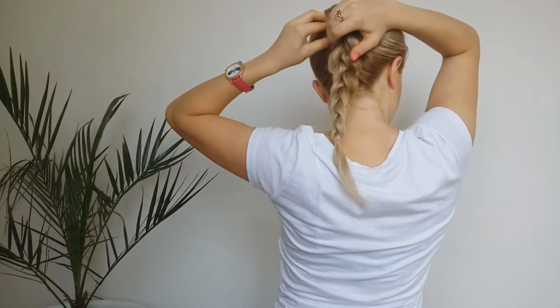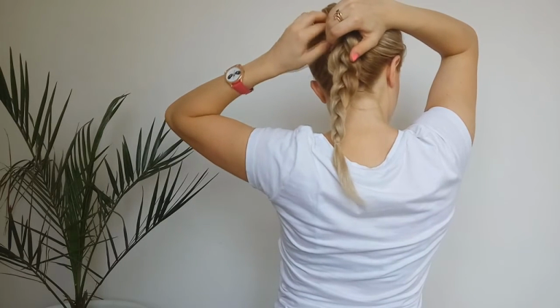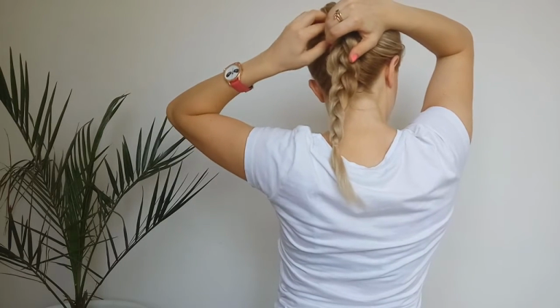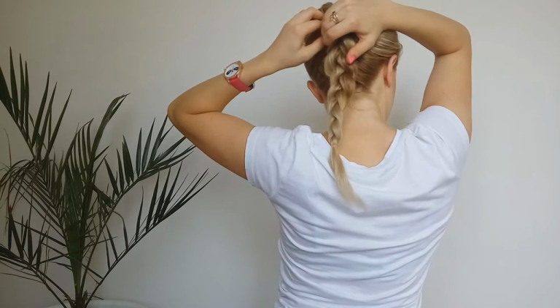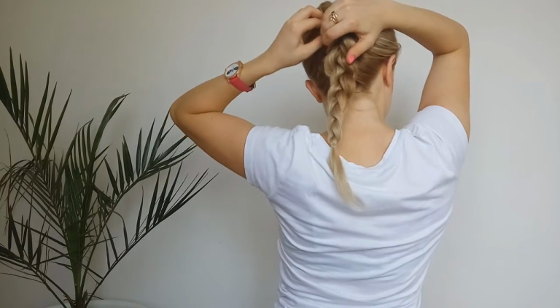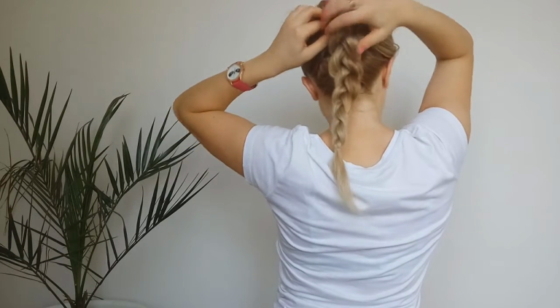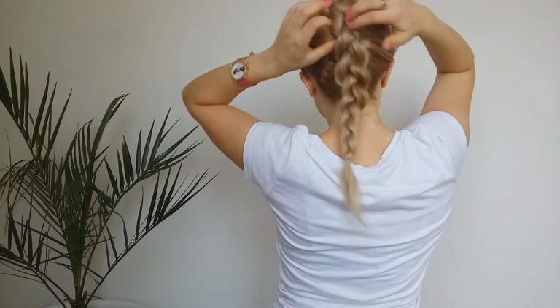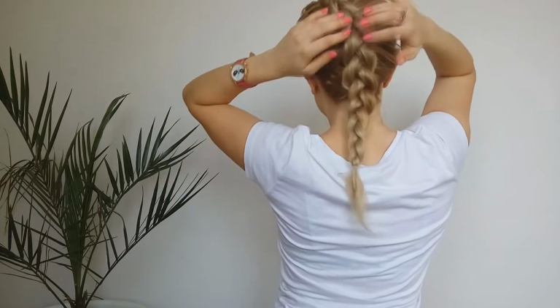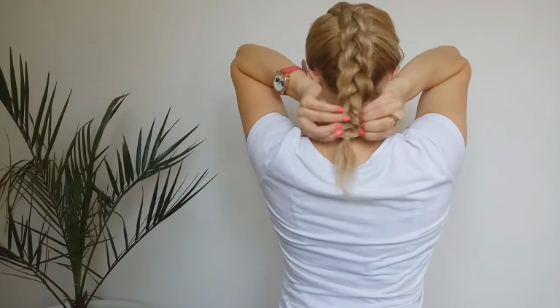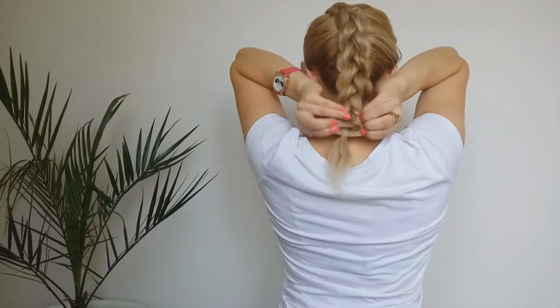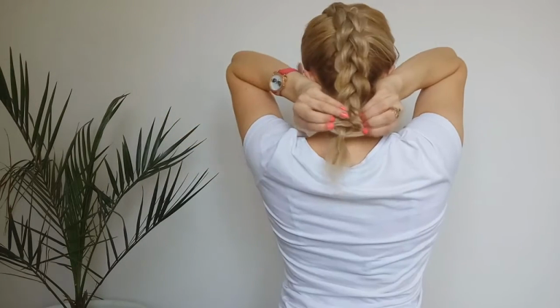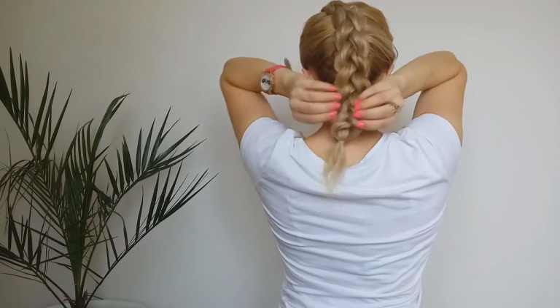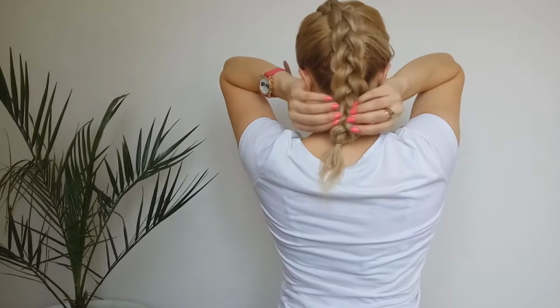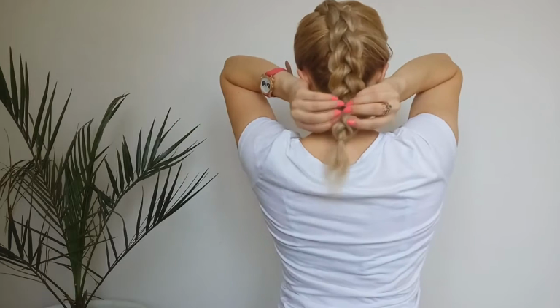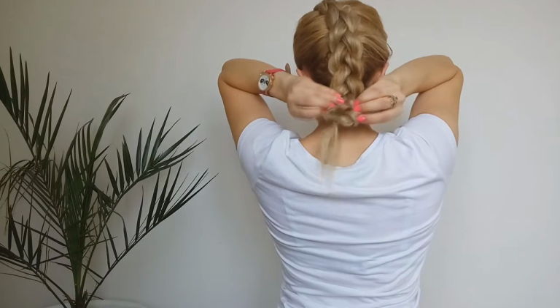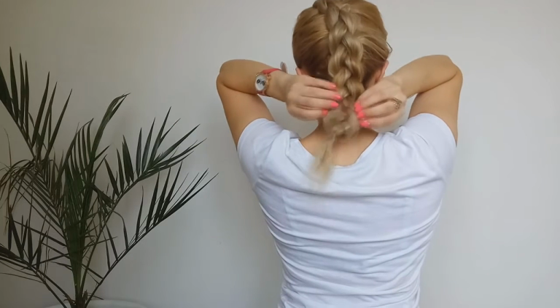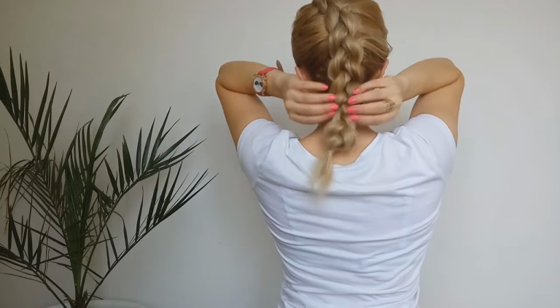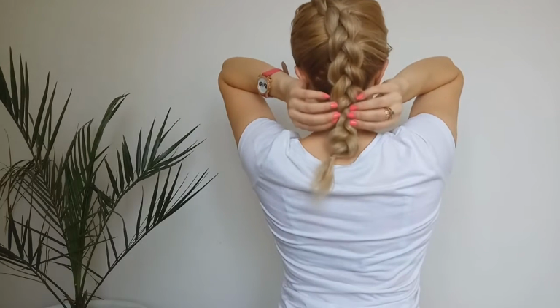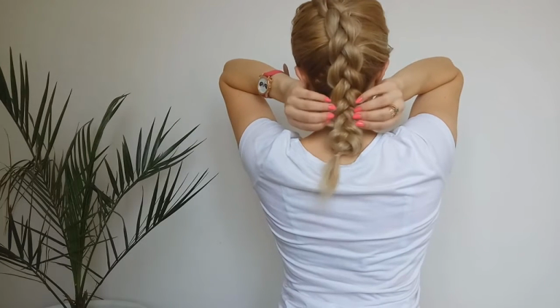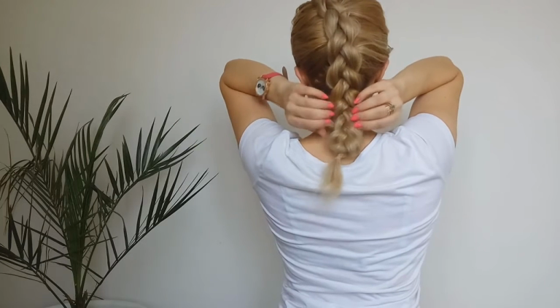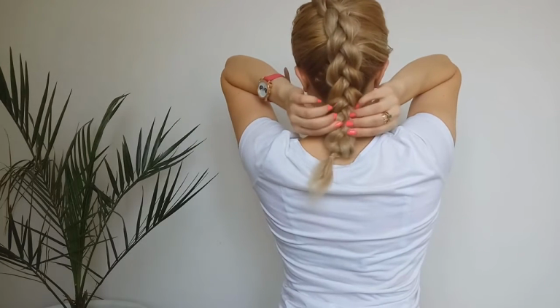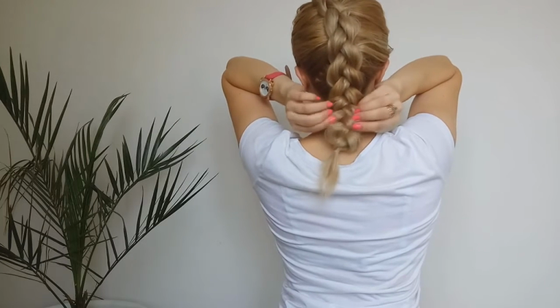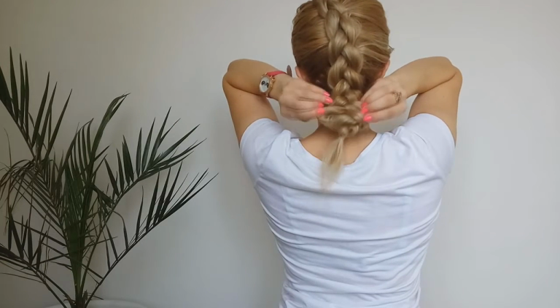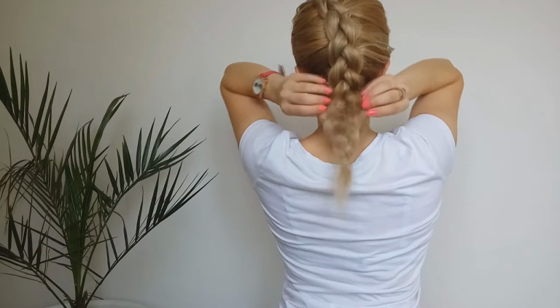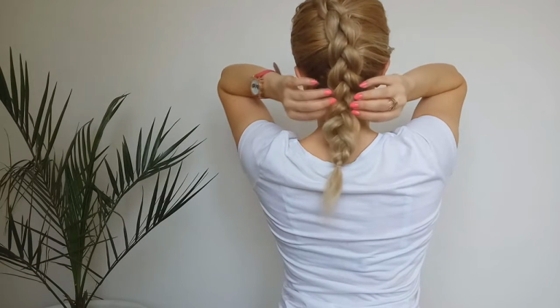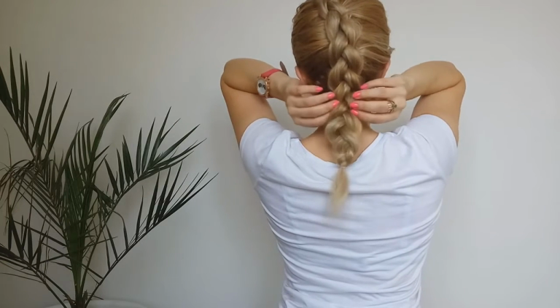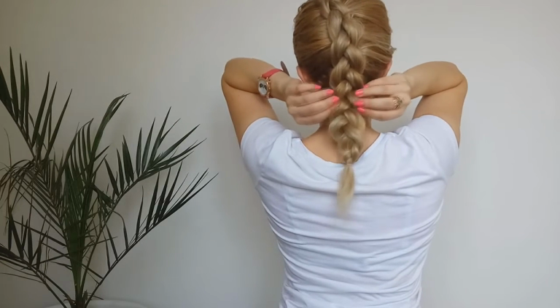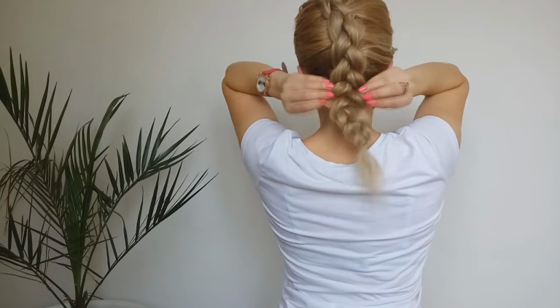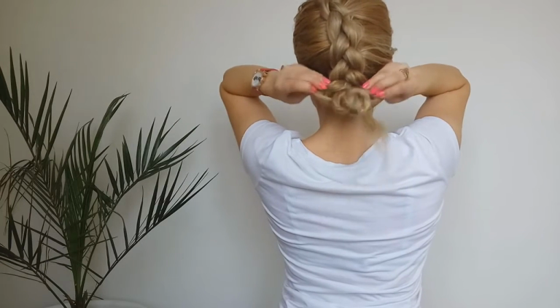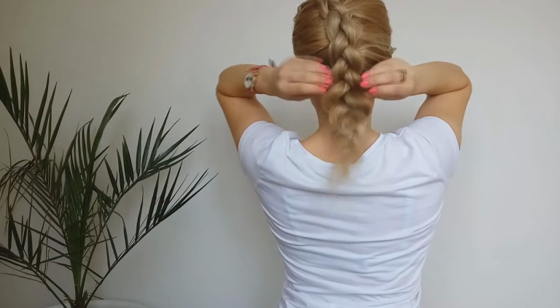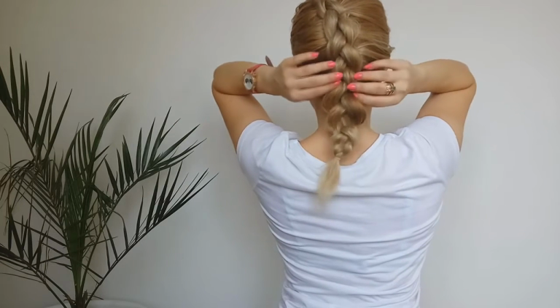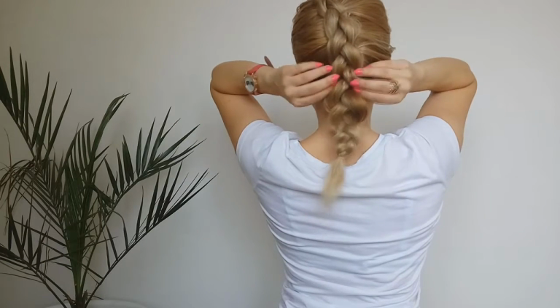Now, having all hair smooth, we're gonna tug on the edge of the braid to make it full and voluminous.